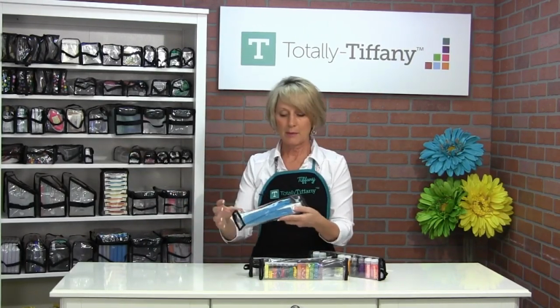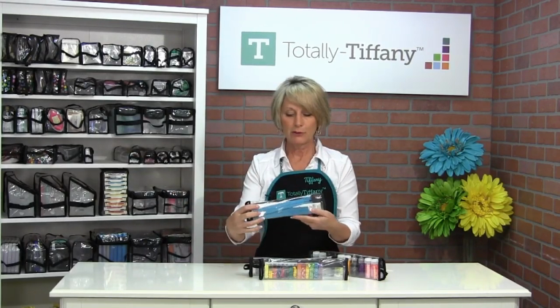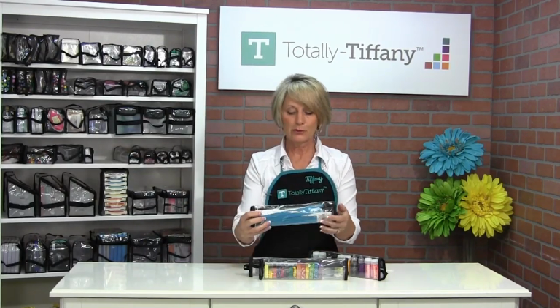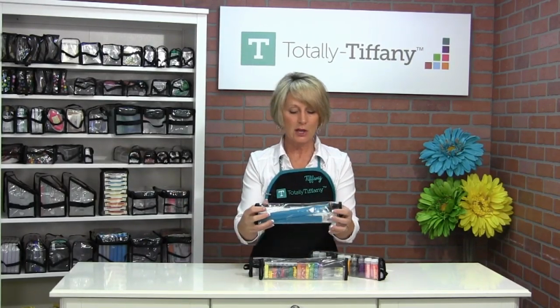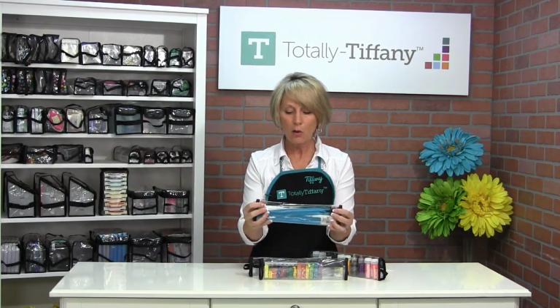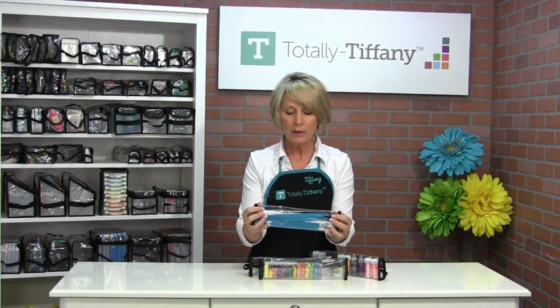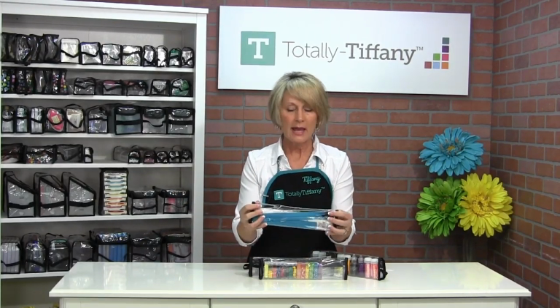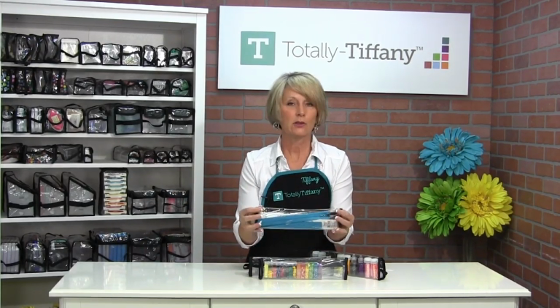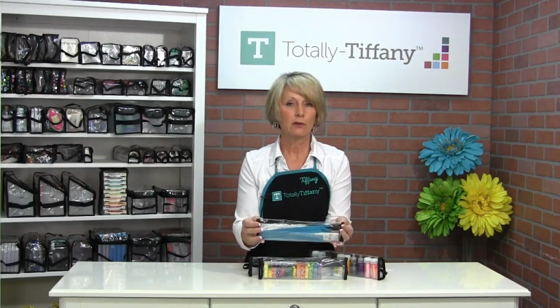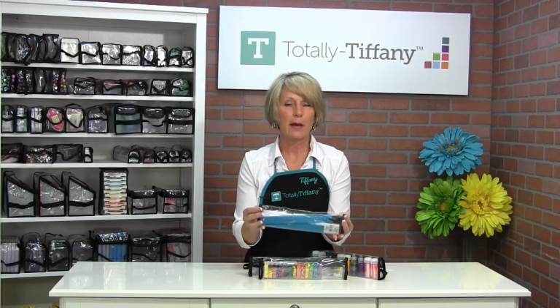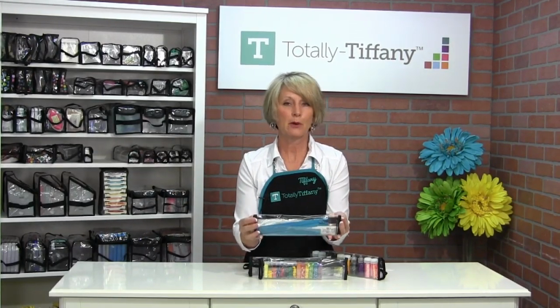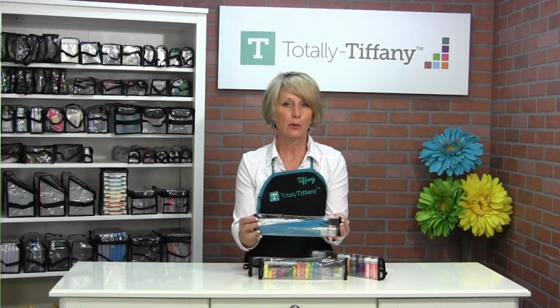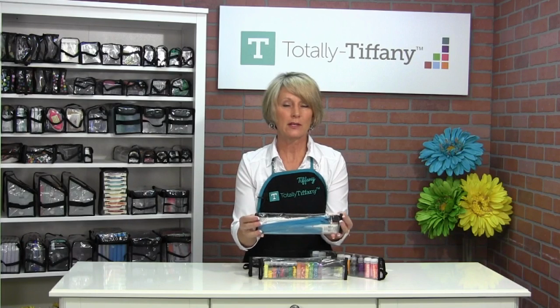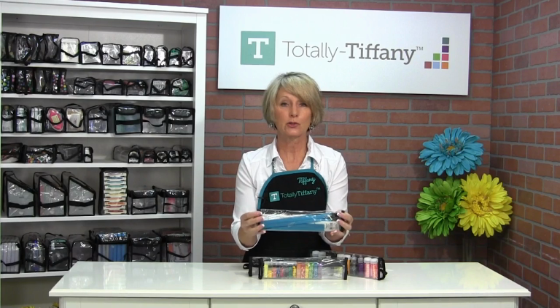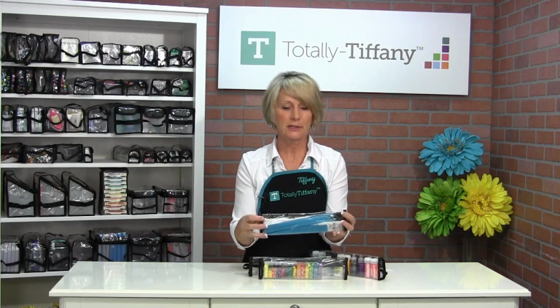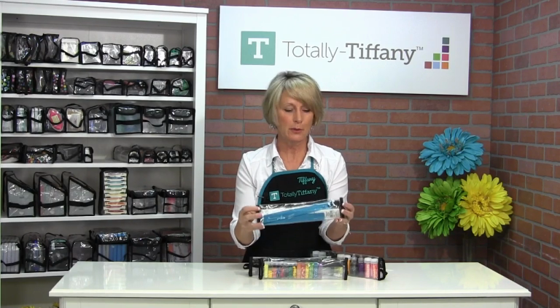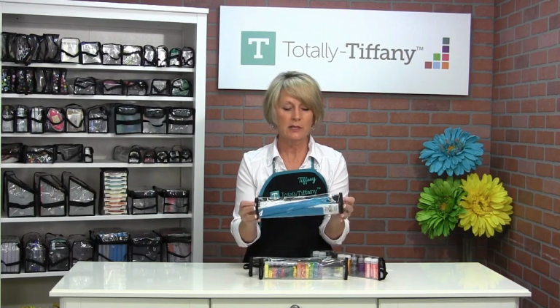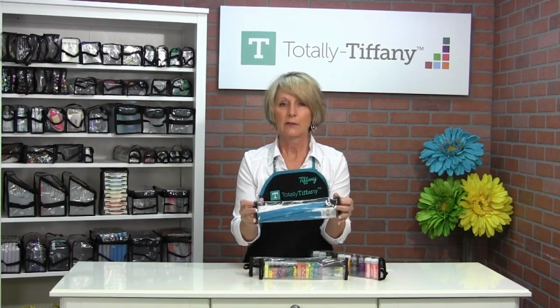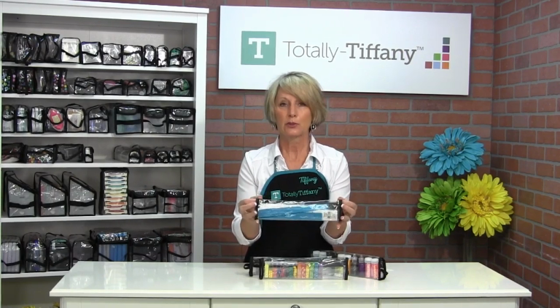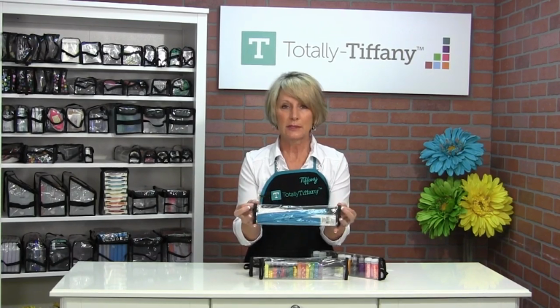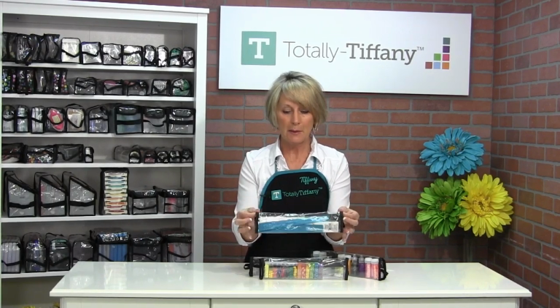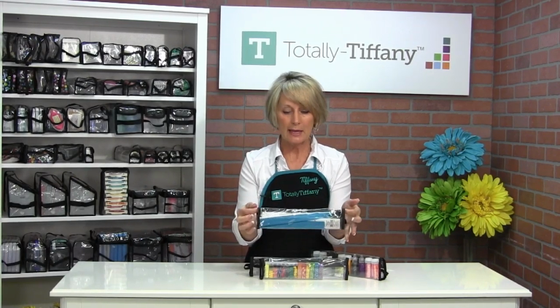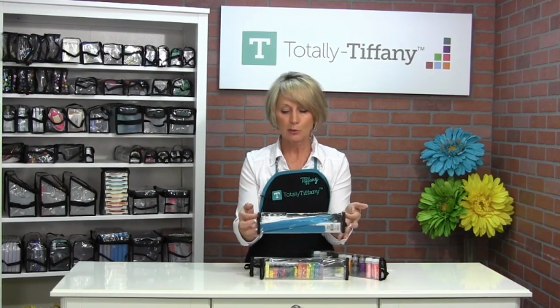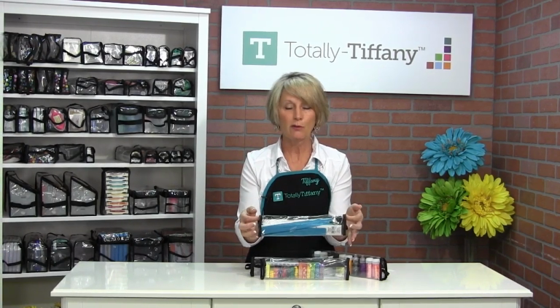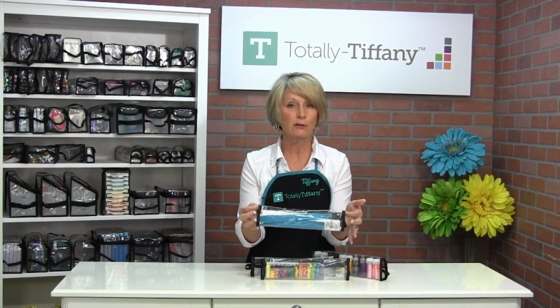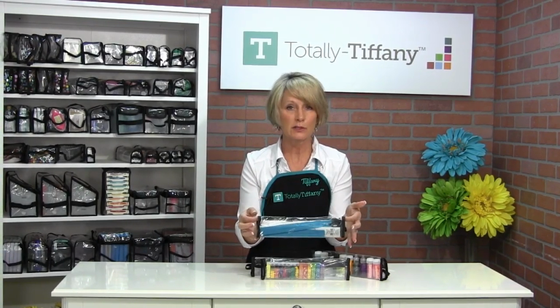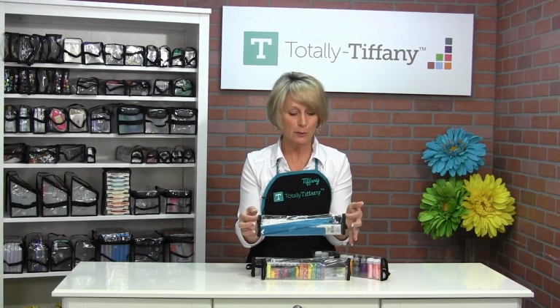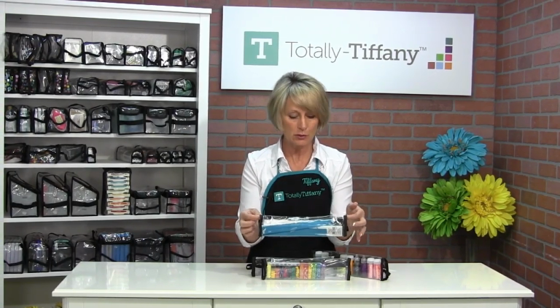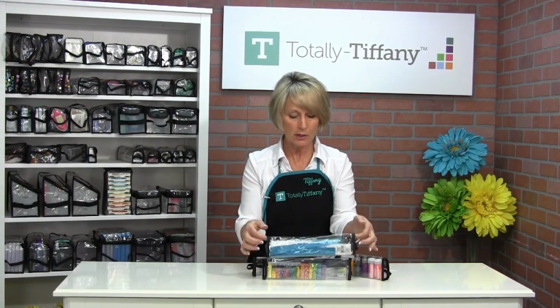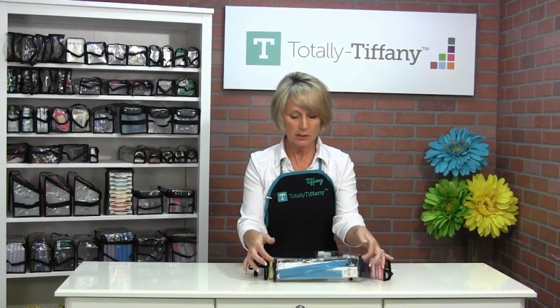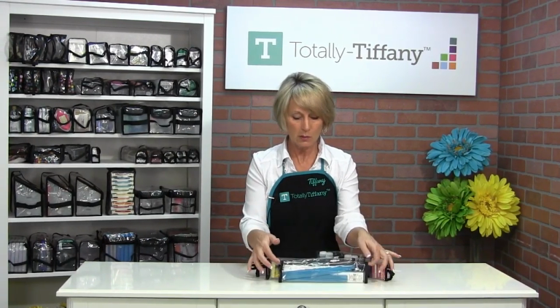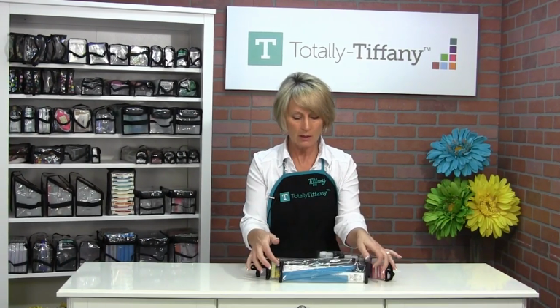If you sew and you're looking for the perfect way to store zippers, the Teresa bag is perfect for zipper storage as well.